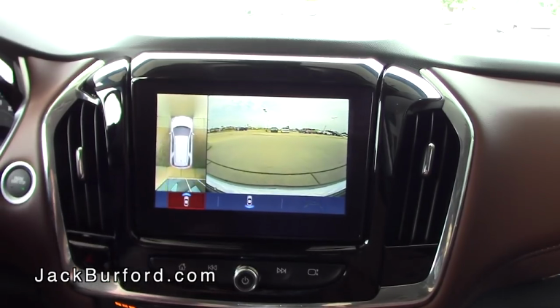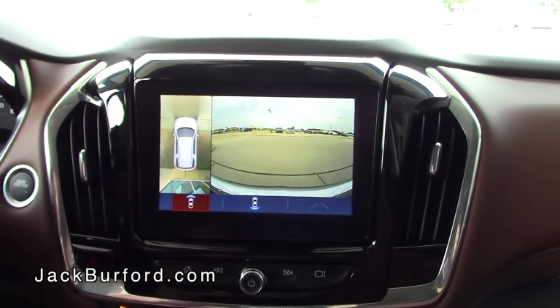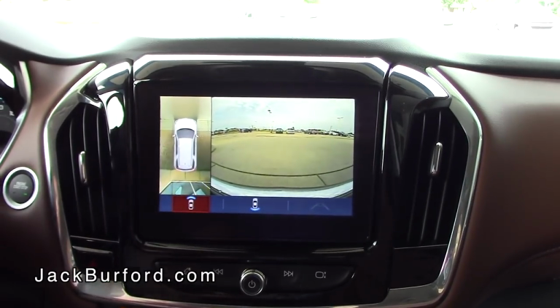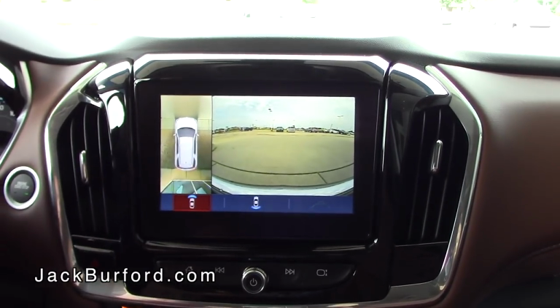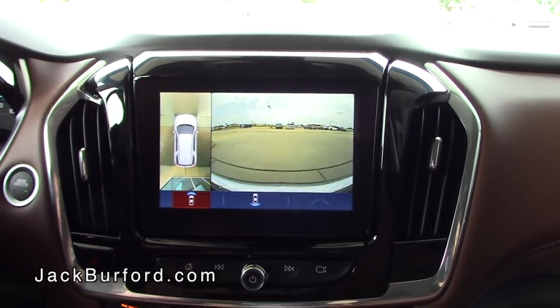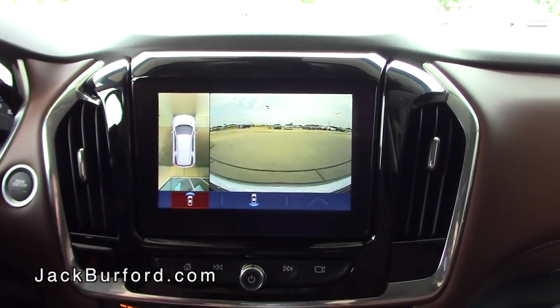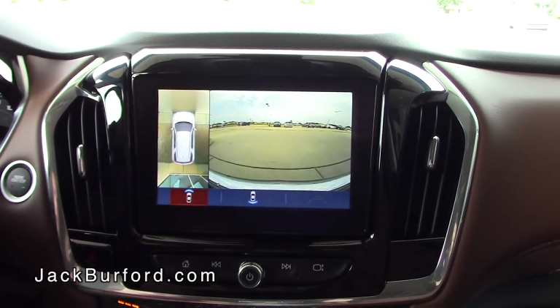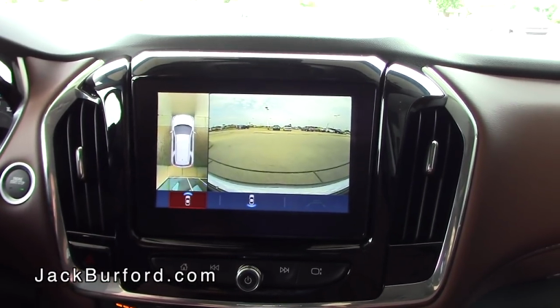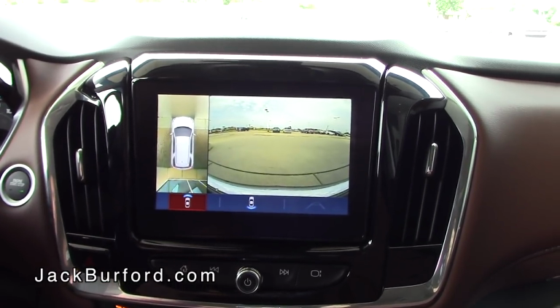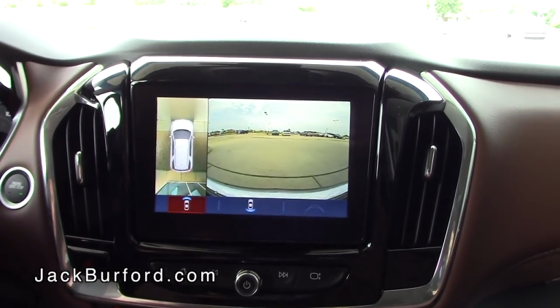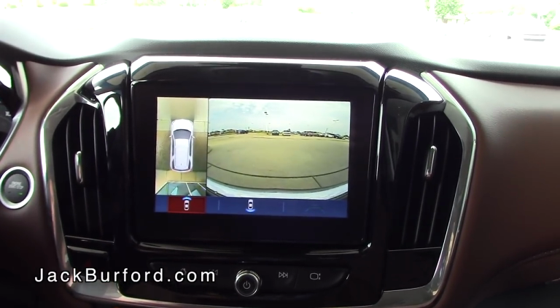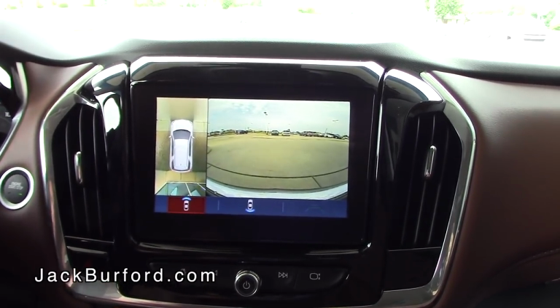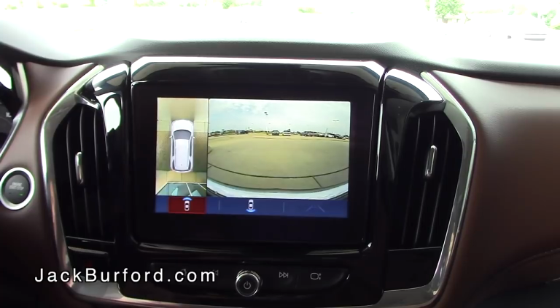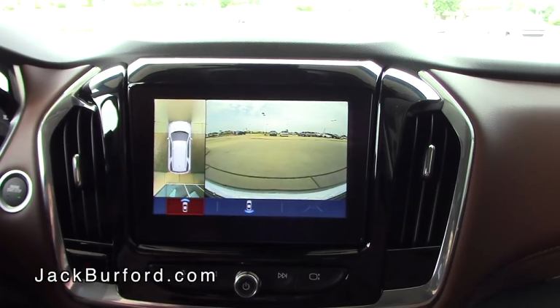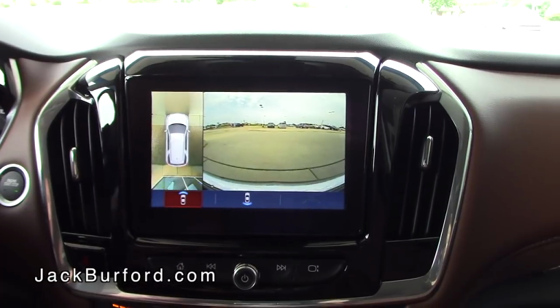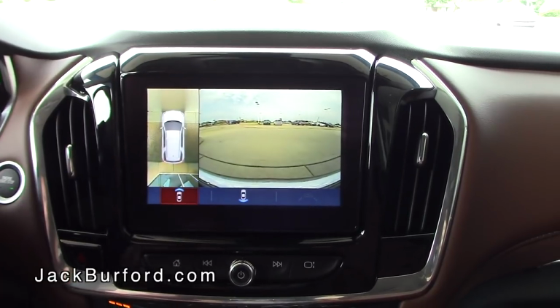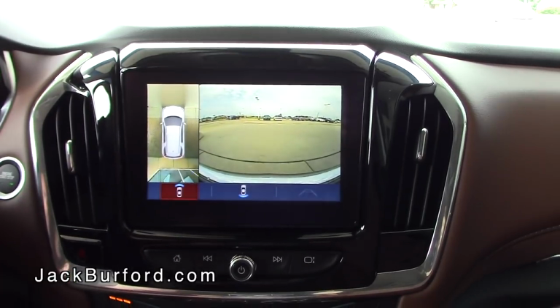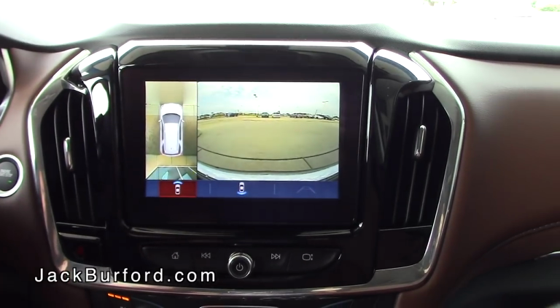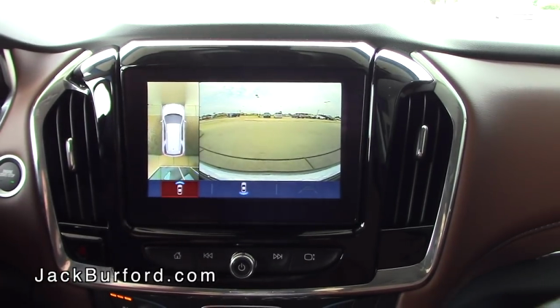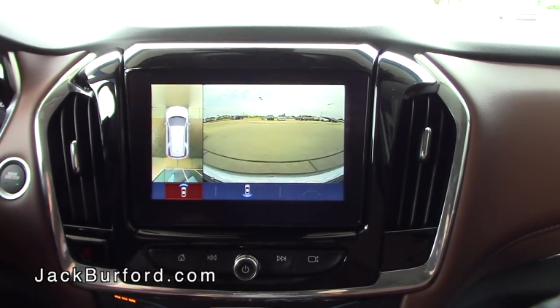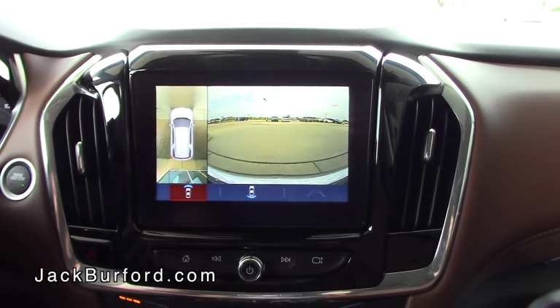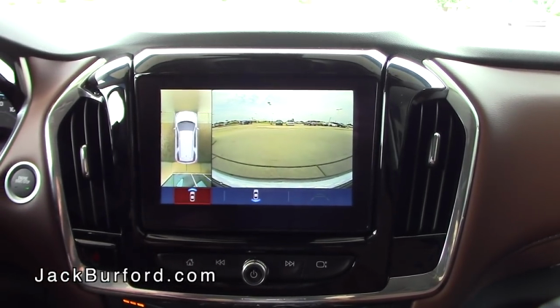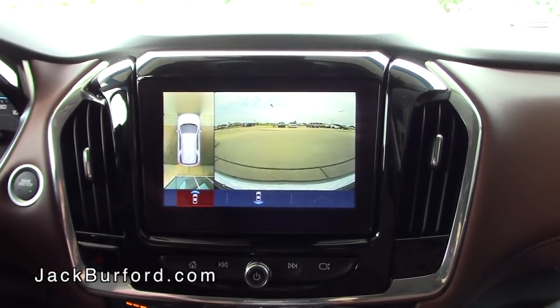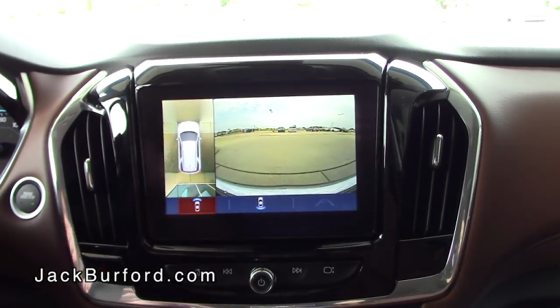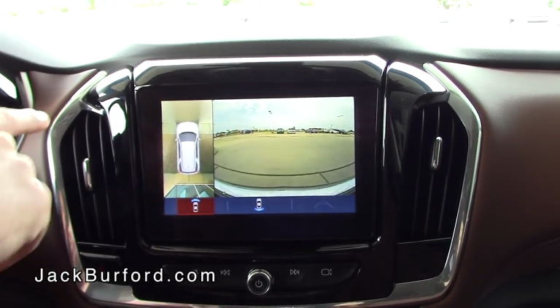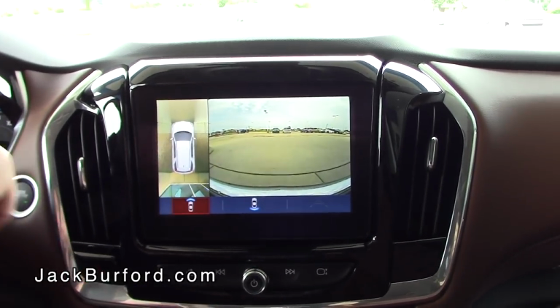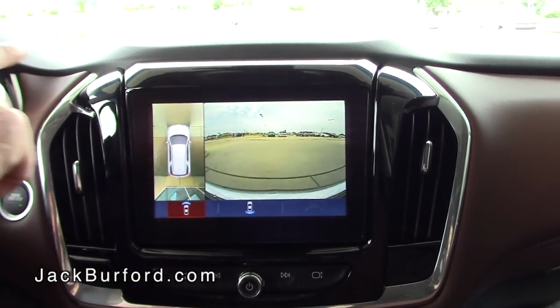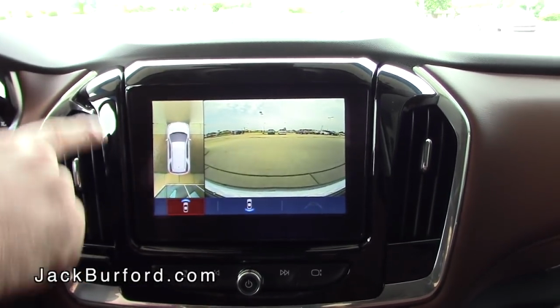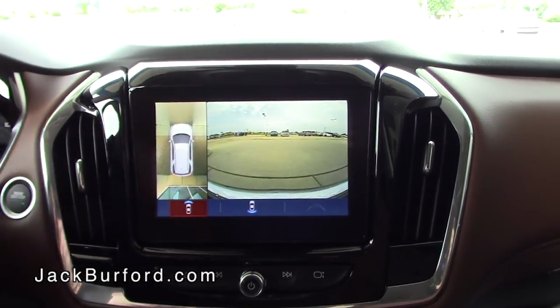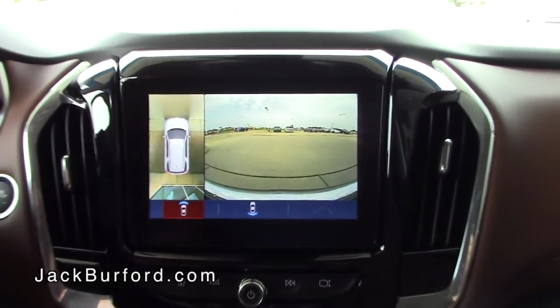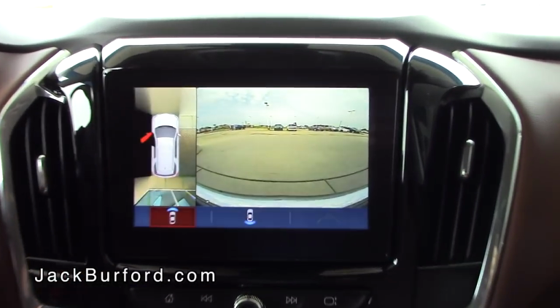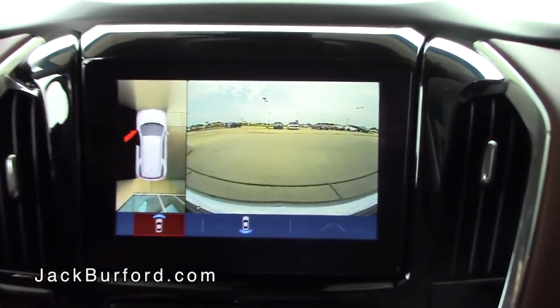Now I'll demonstrate how the bird's eye view works. I'll get out, walk around the vehicle, and you can actually see me walking around with the cameras.